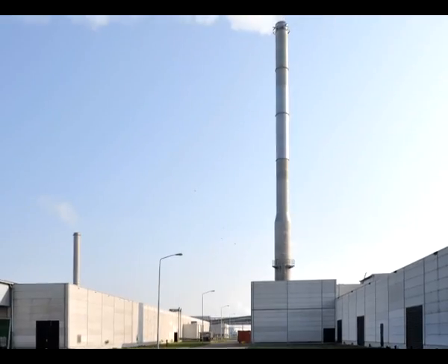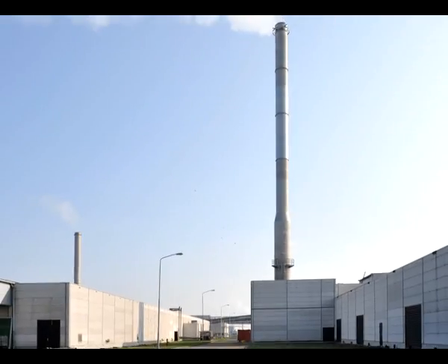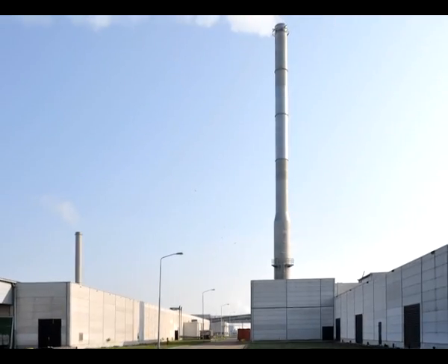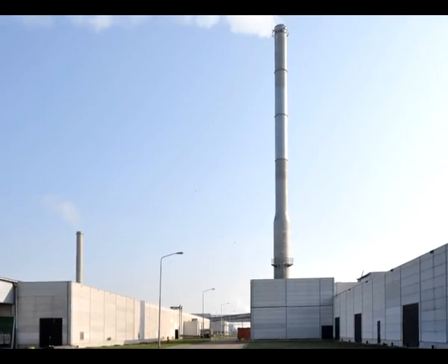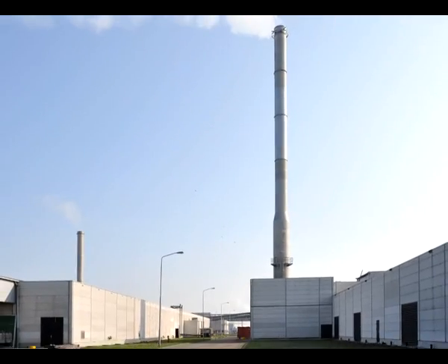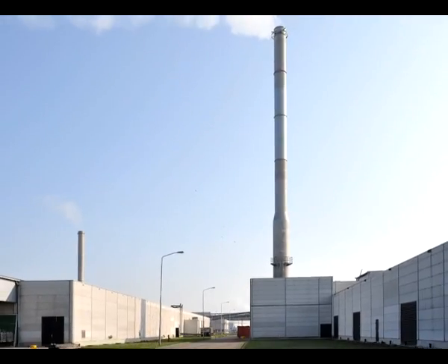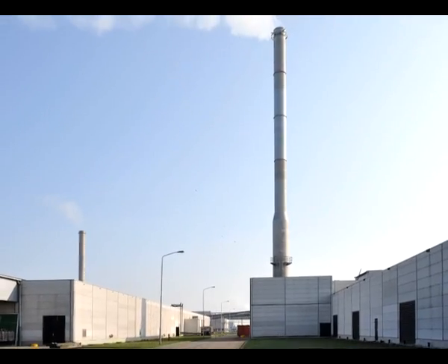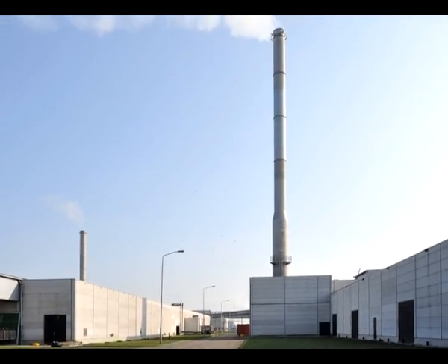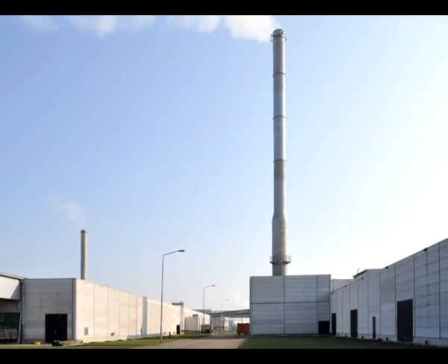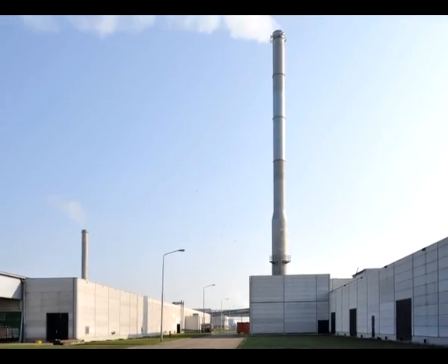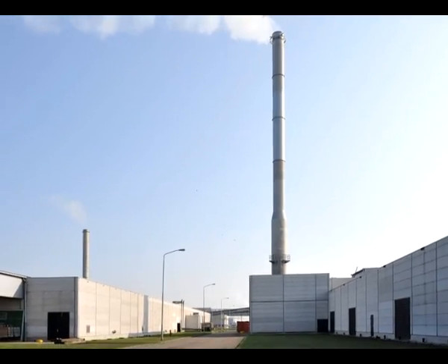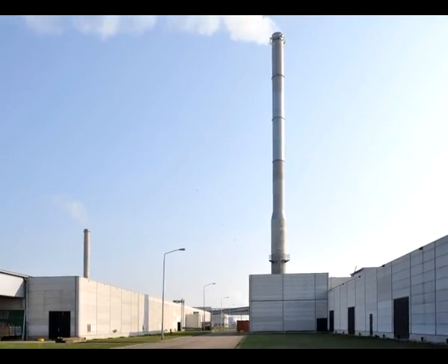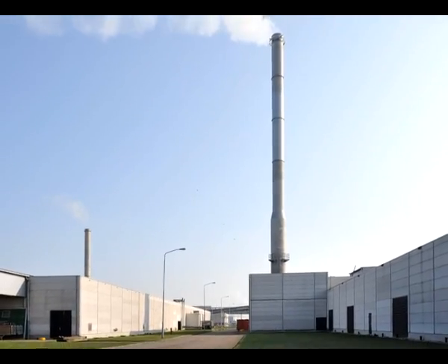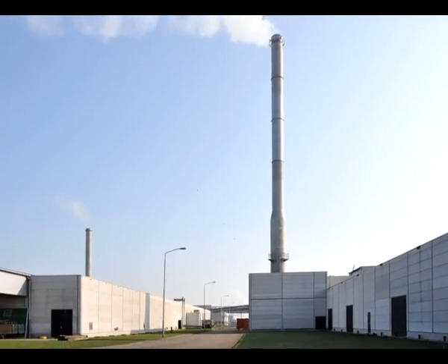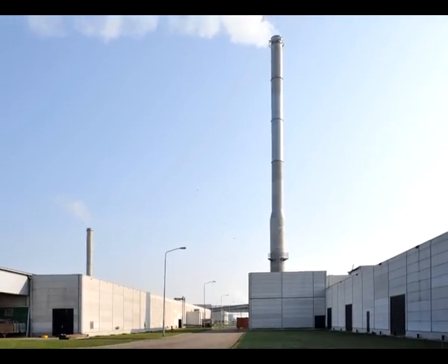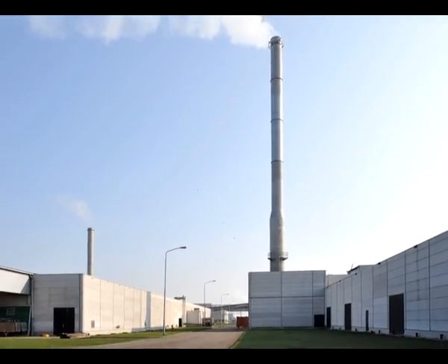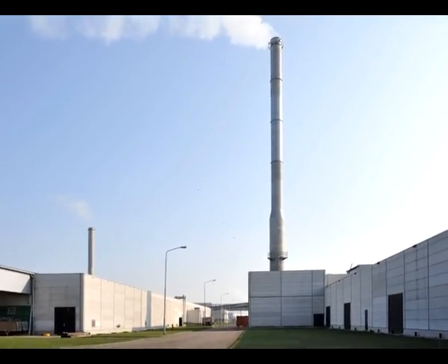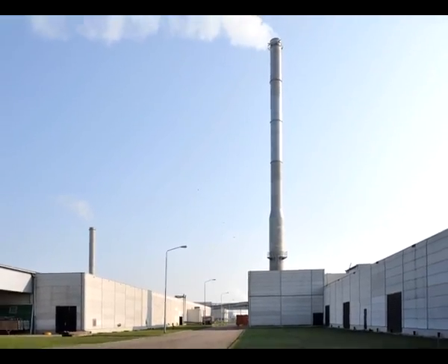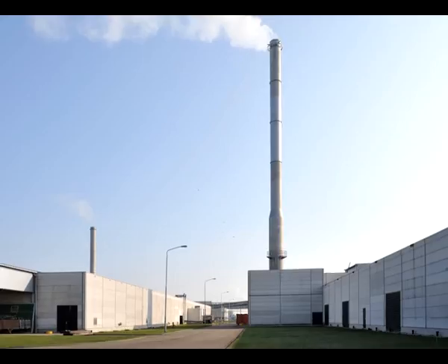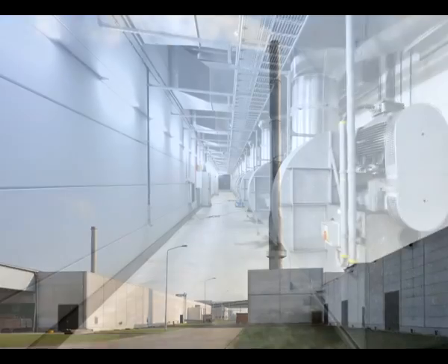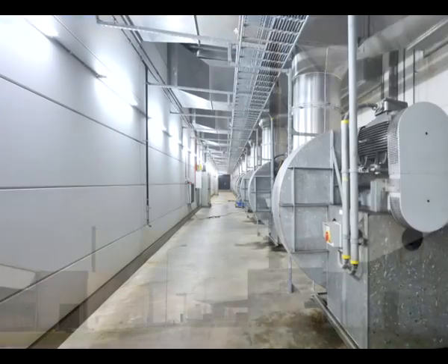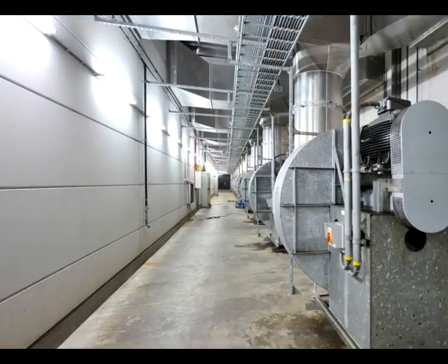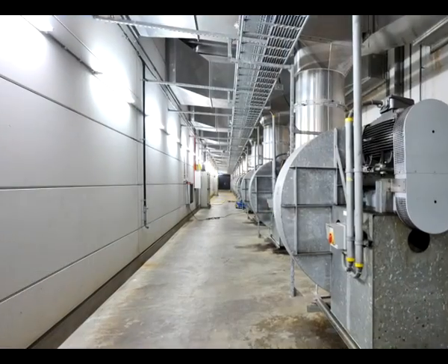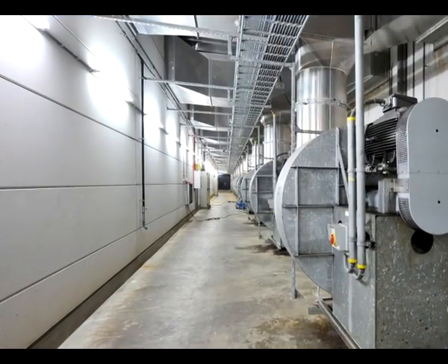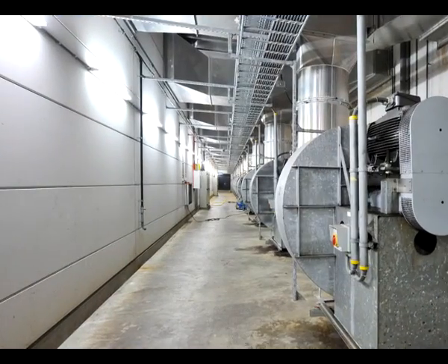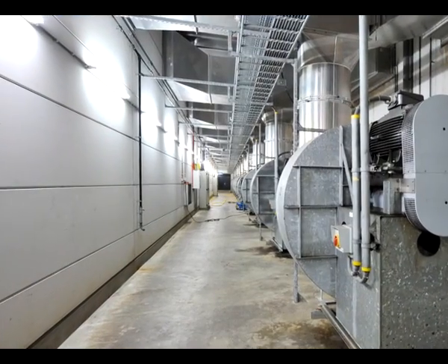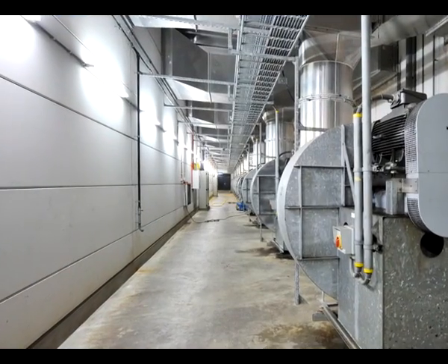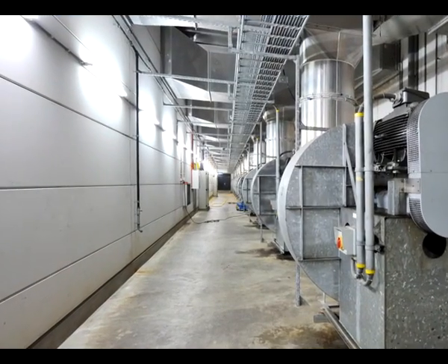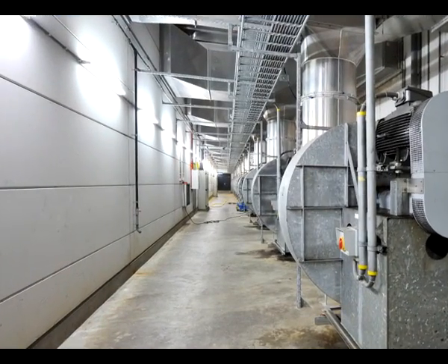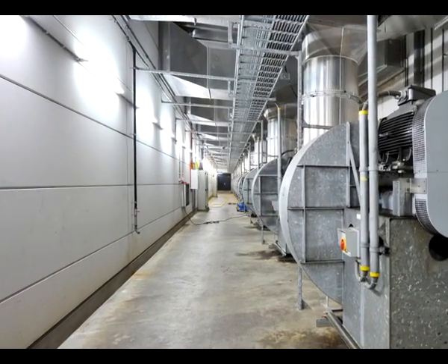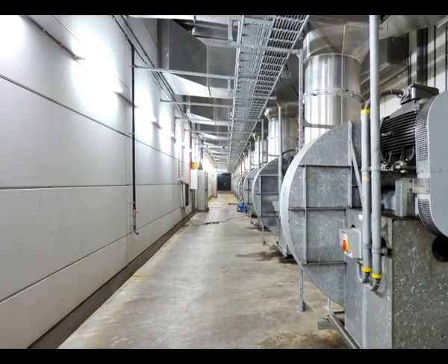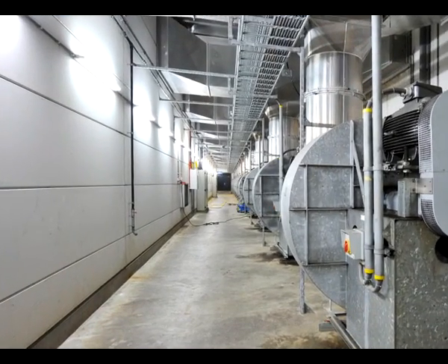Nowadays, mushroom cultivation is a modern, conditioned, and industrialized process.